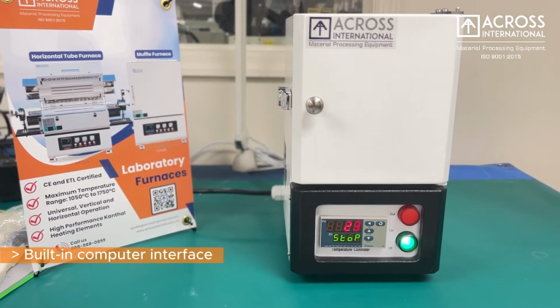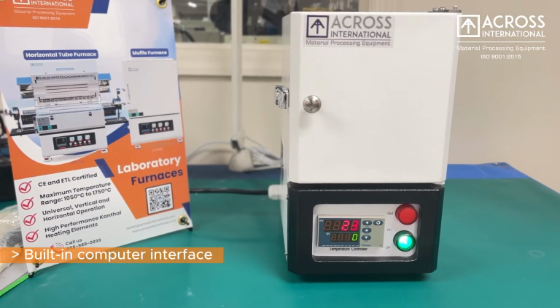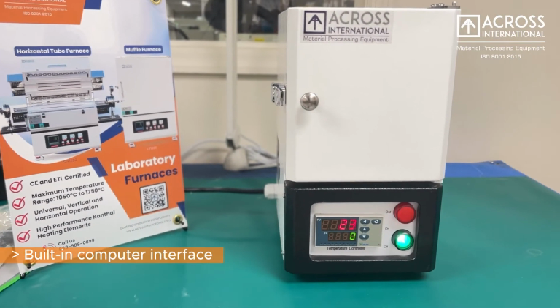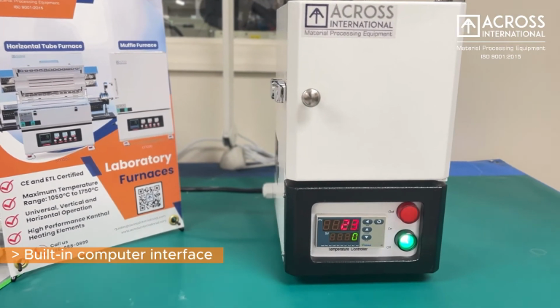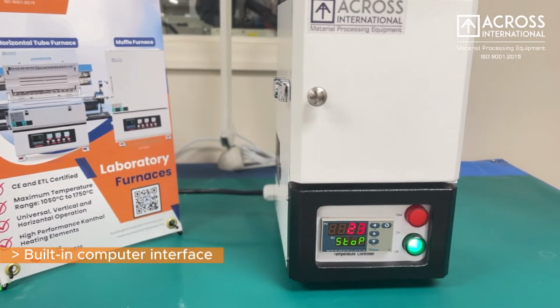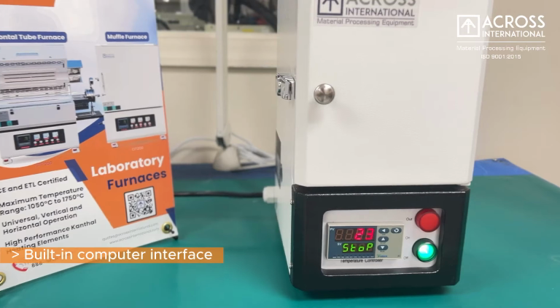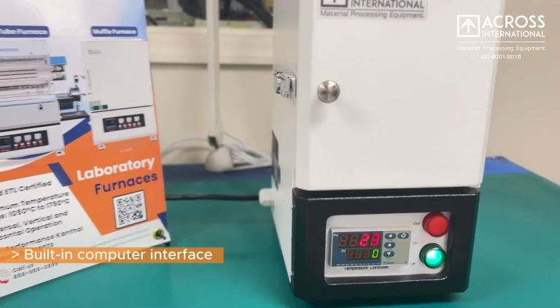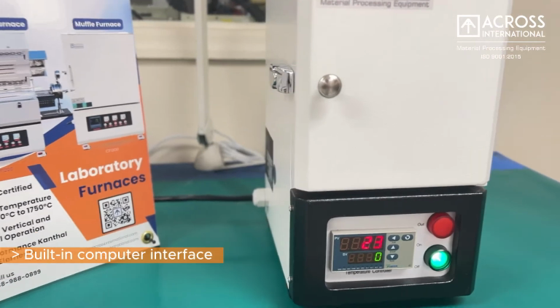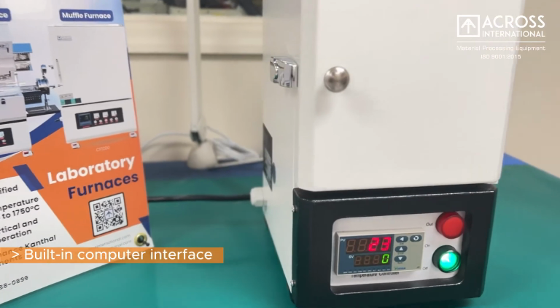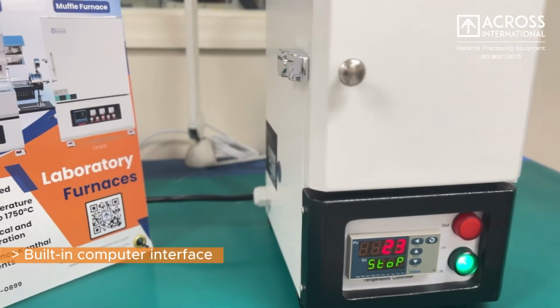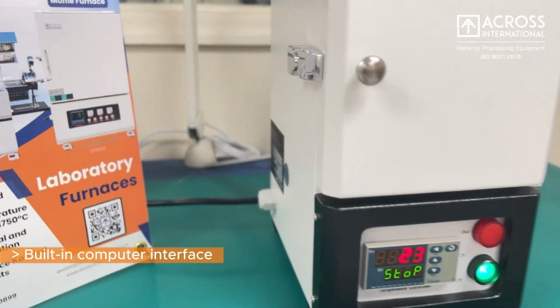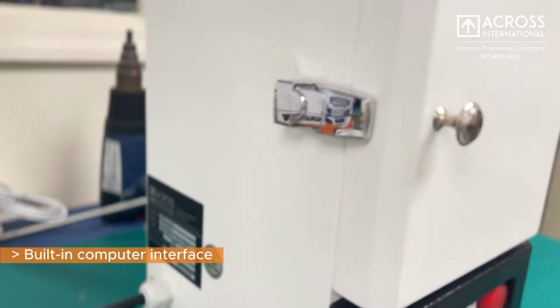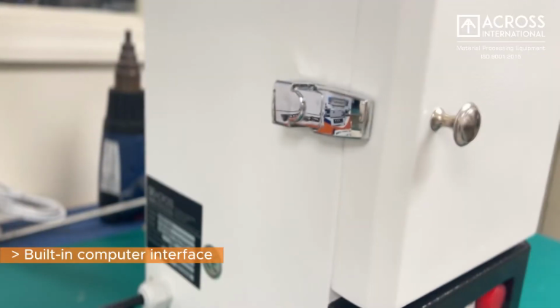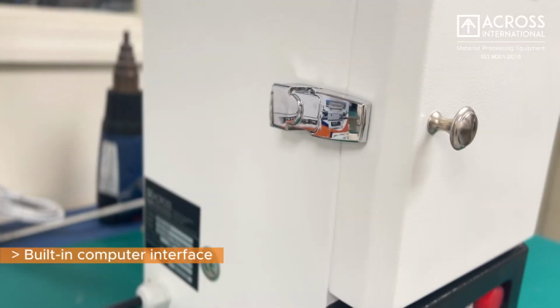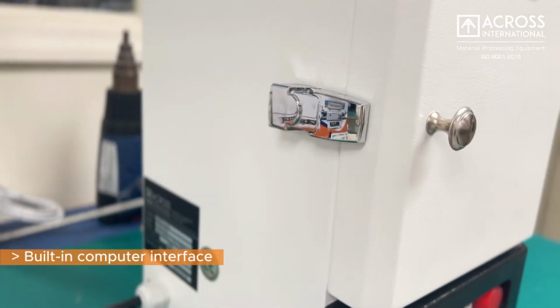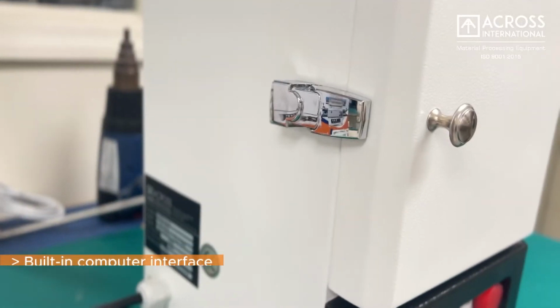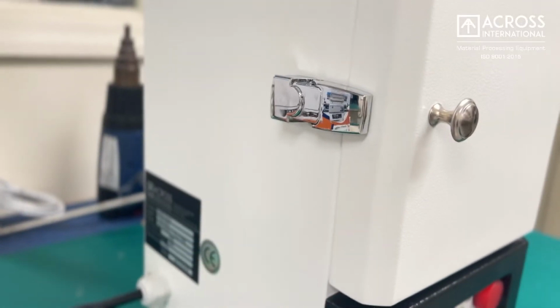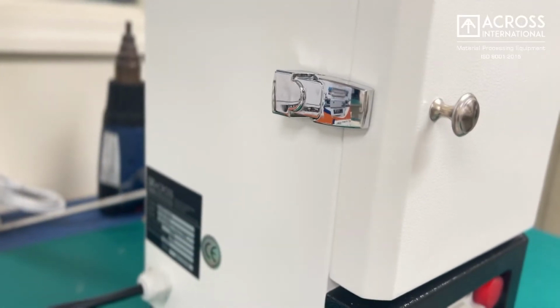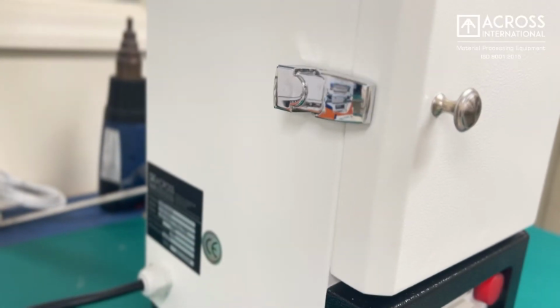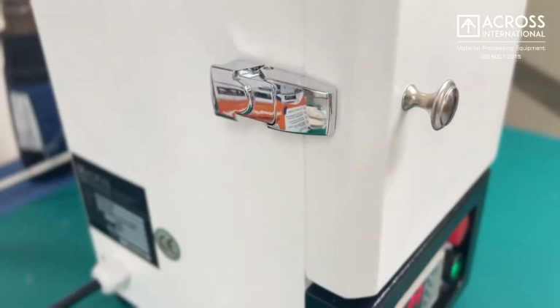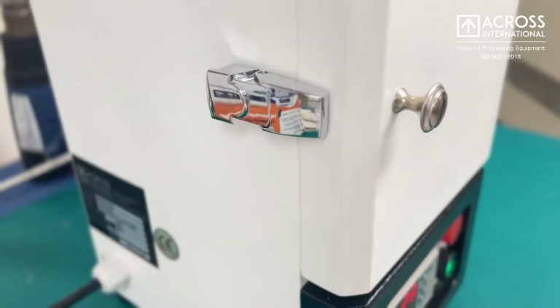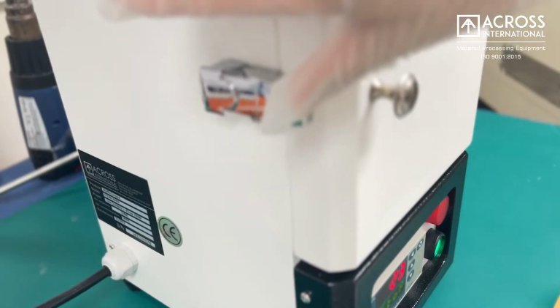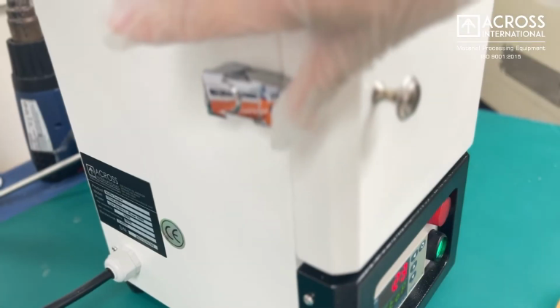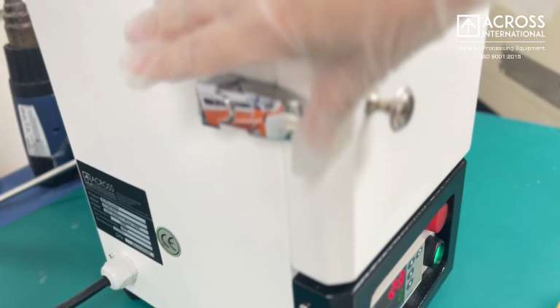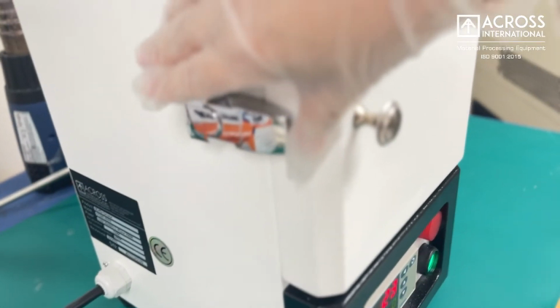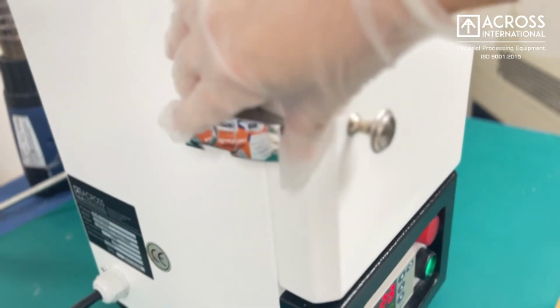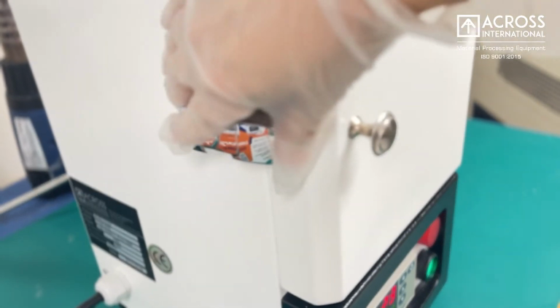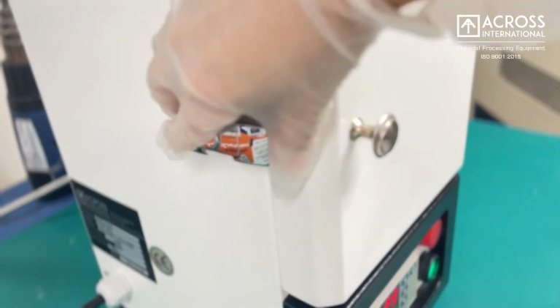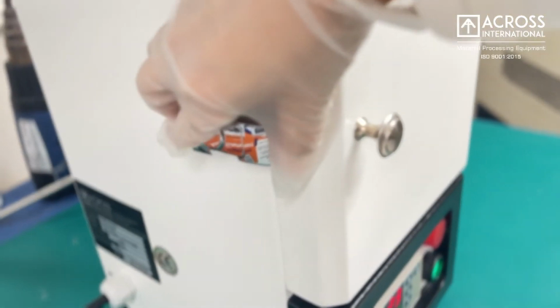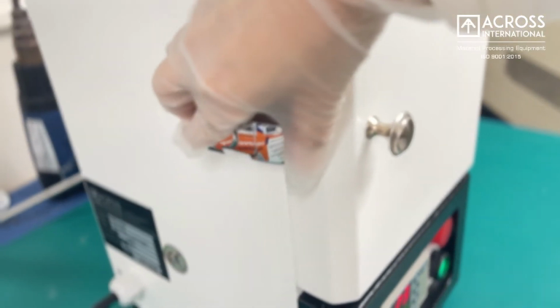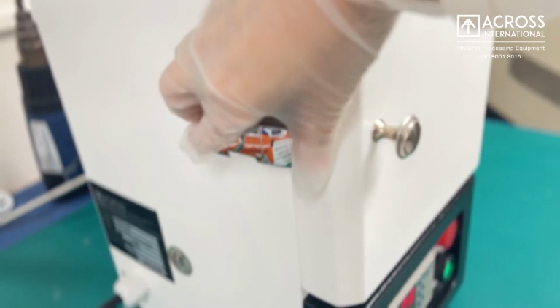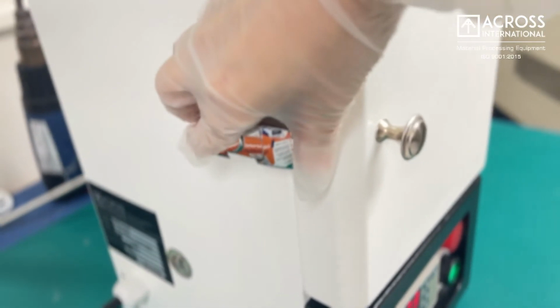Our compact furnace is small and lightweight, perfect for fitting in a glove box or limited bench space.